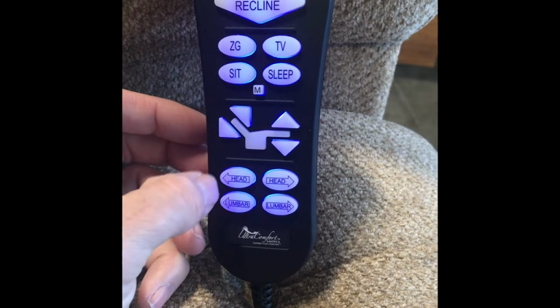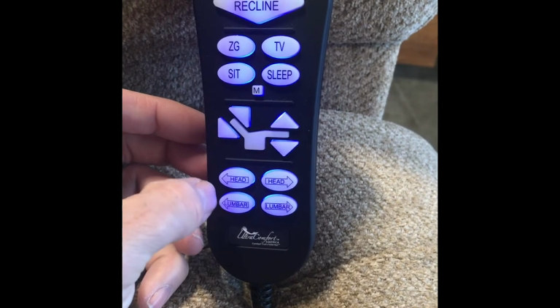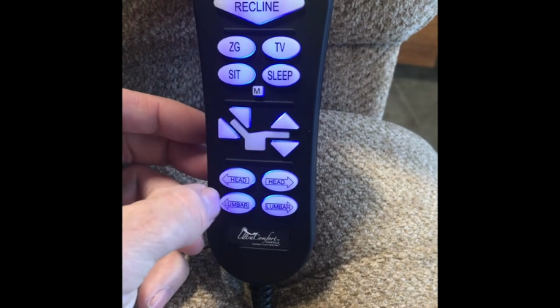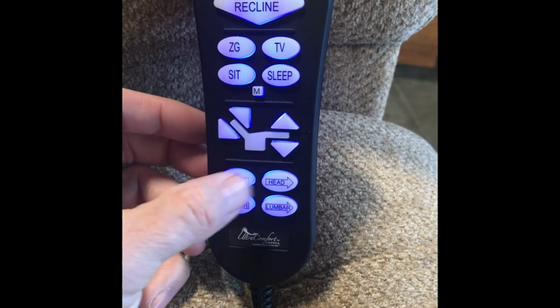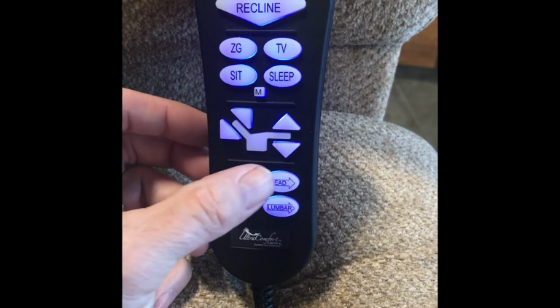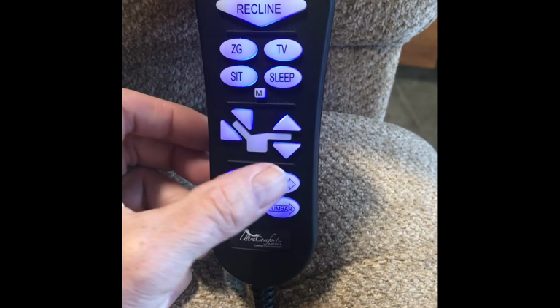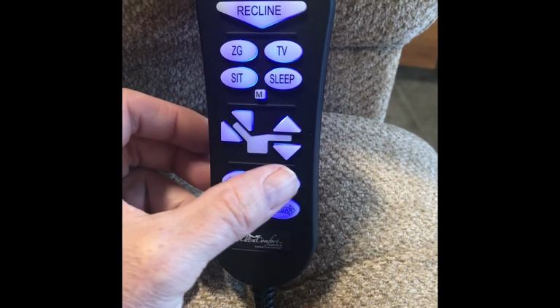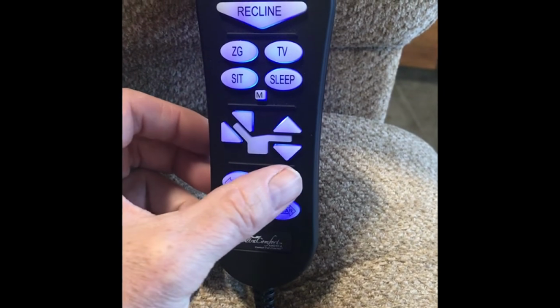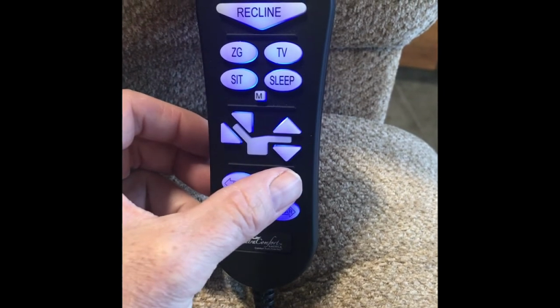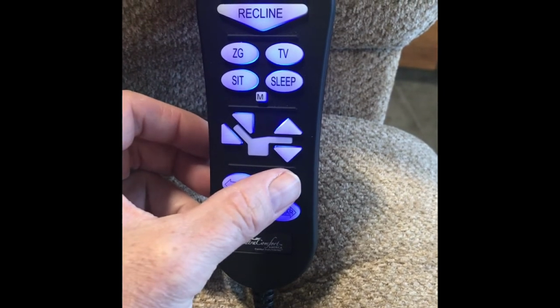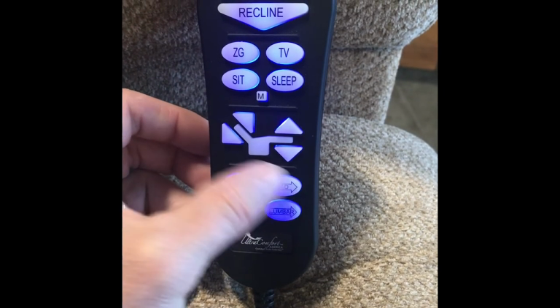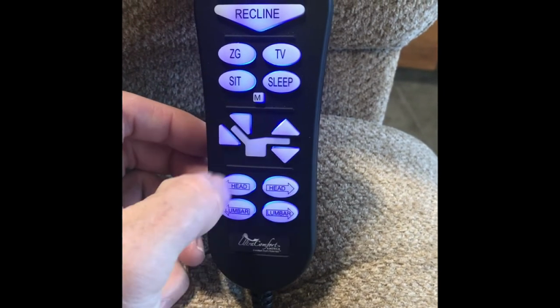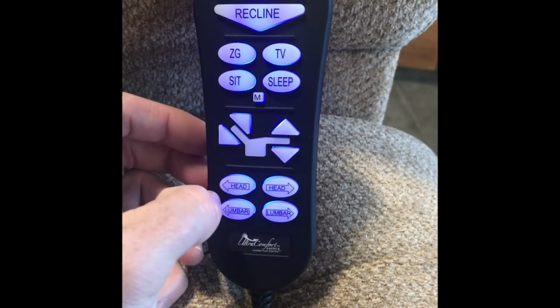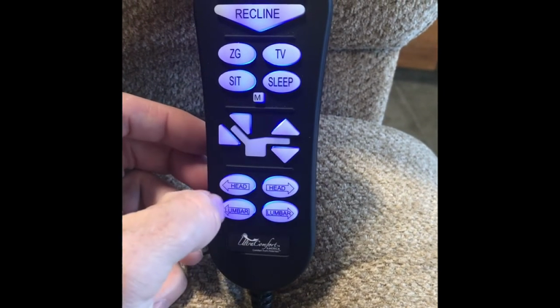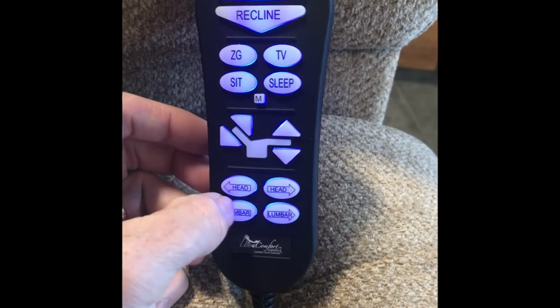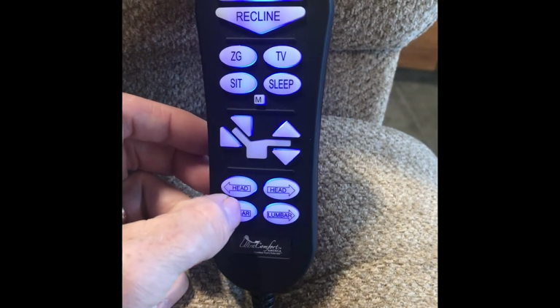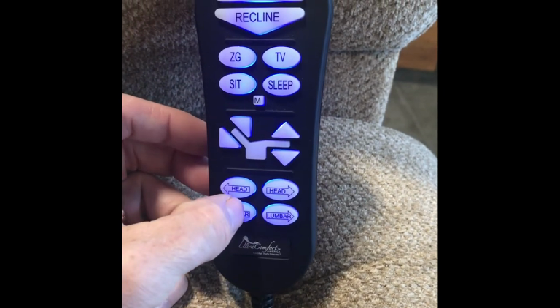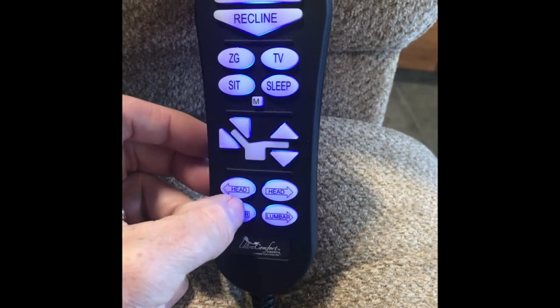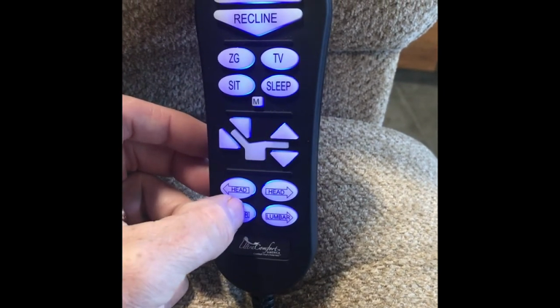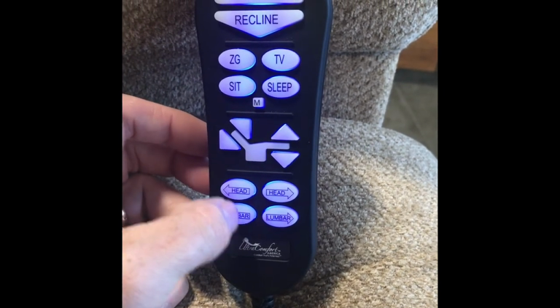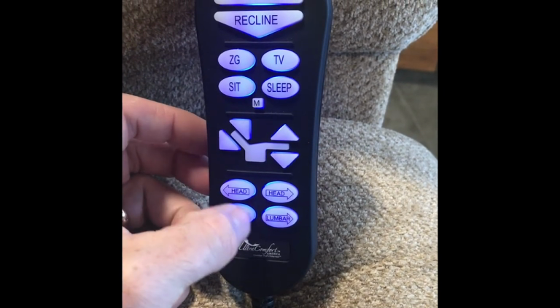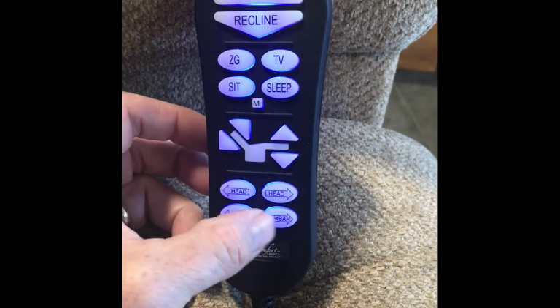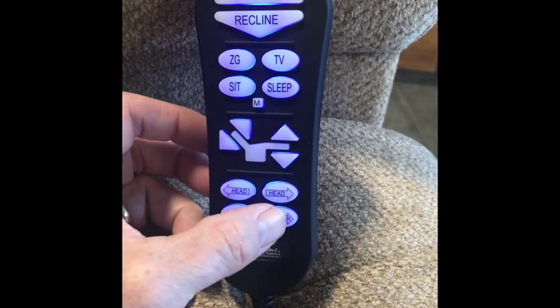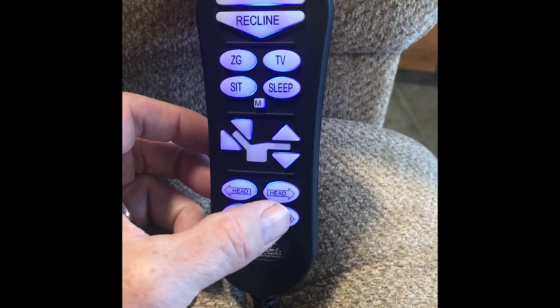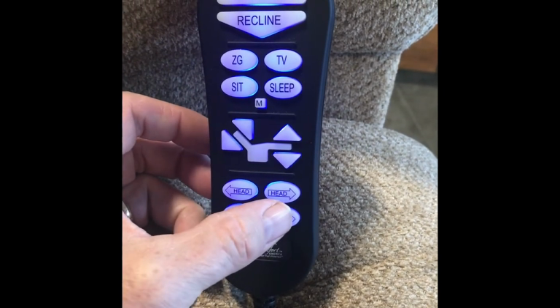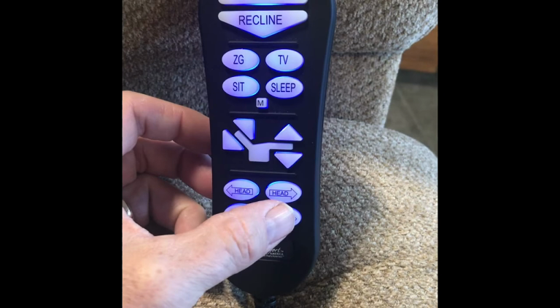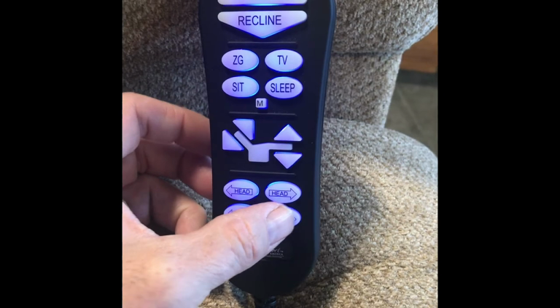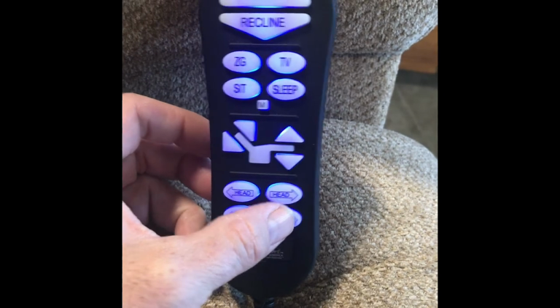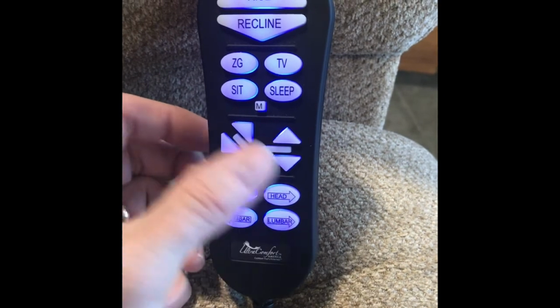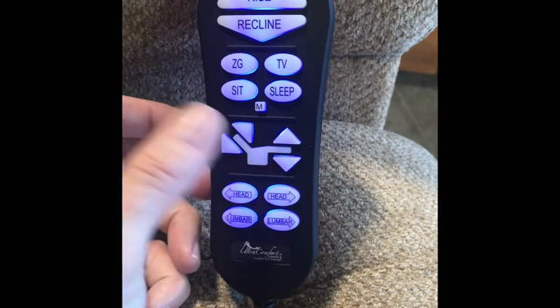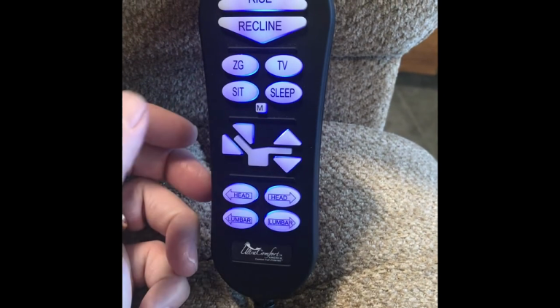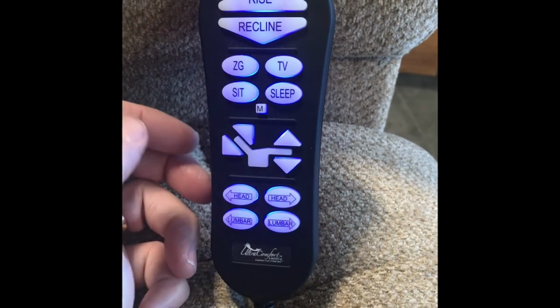Headrest and lumbar. These buttons are used for putting the headrest up and down and the lumbar up and down.